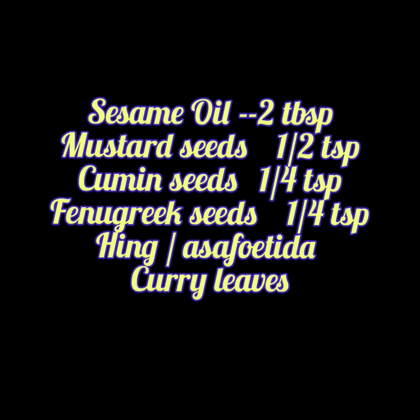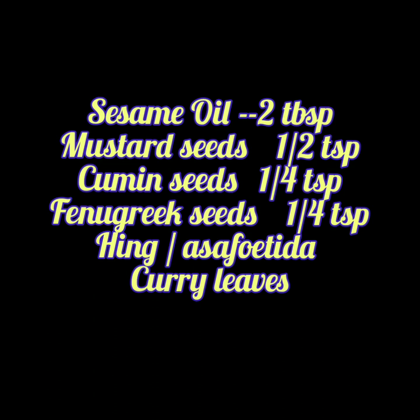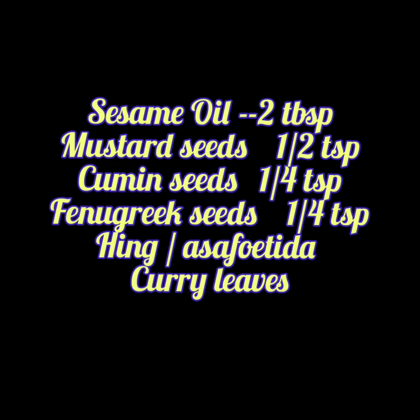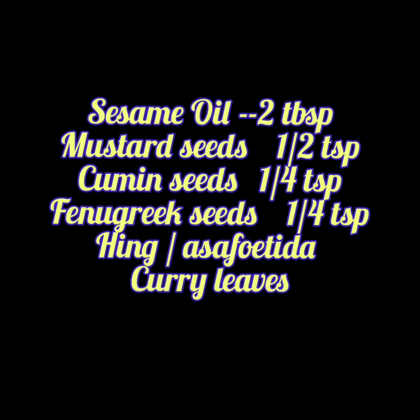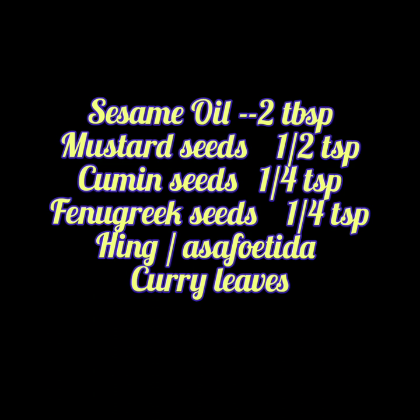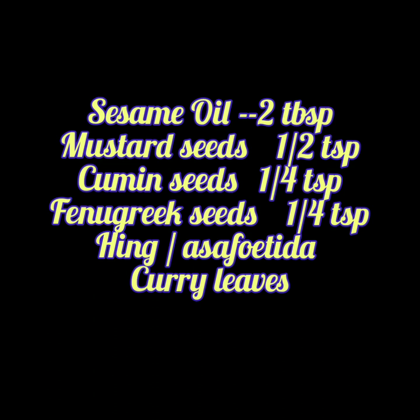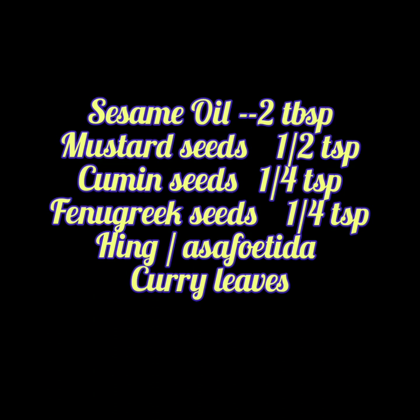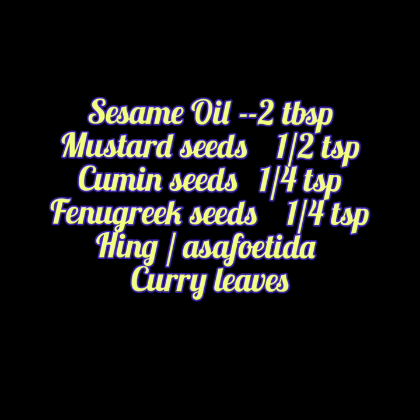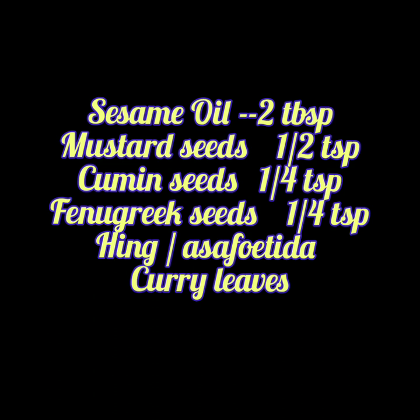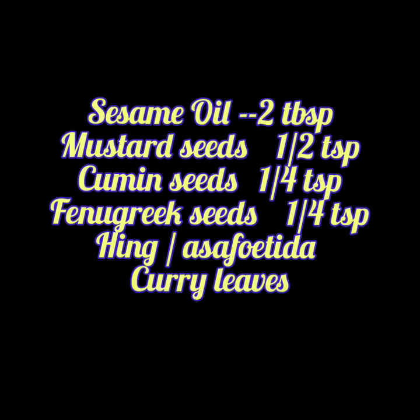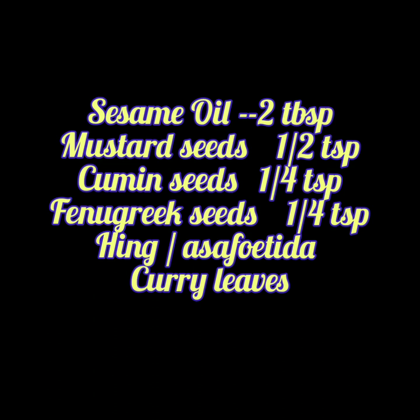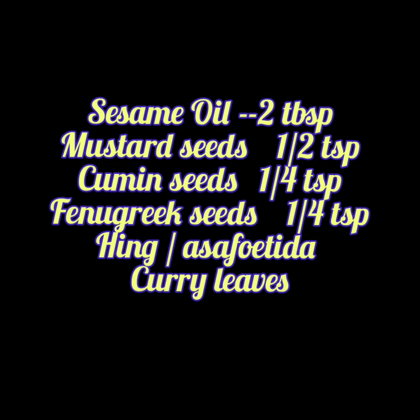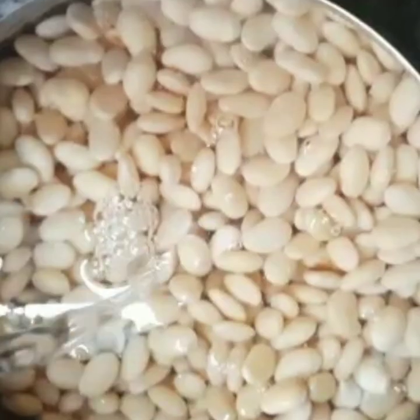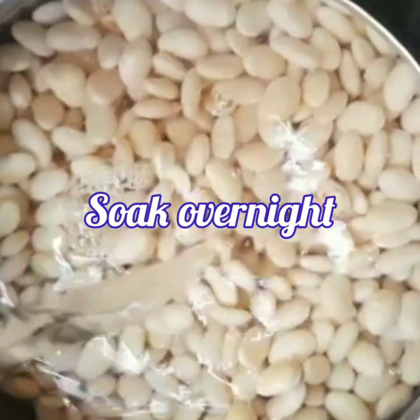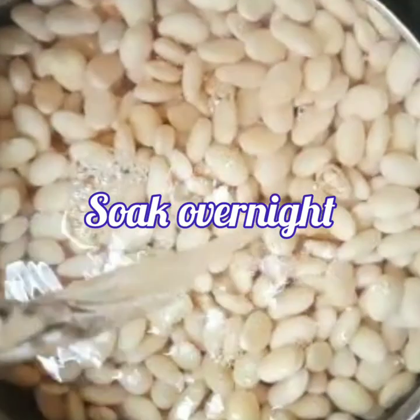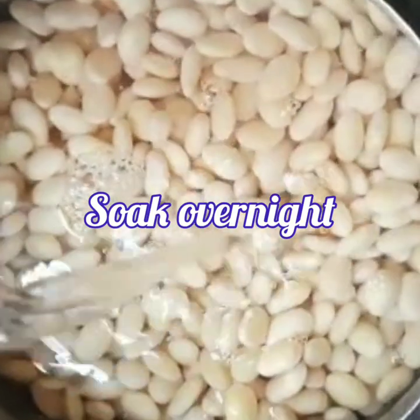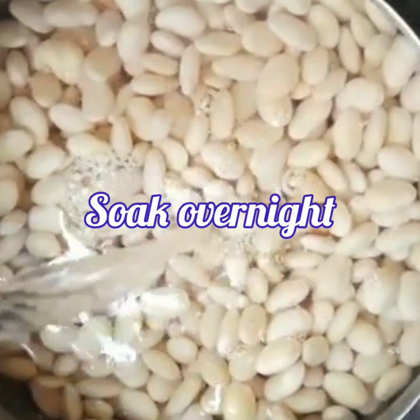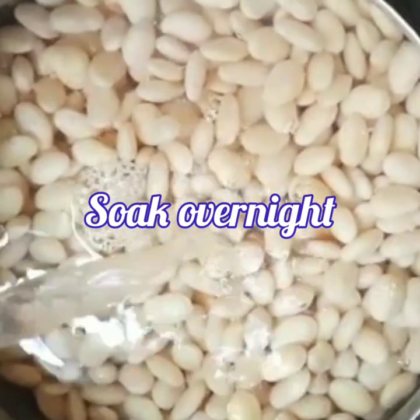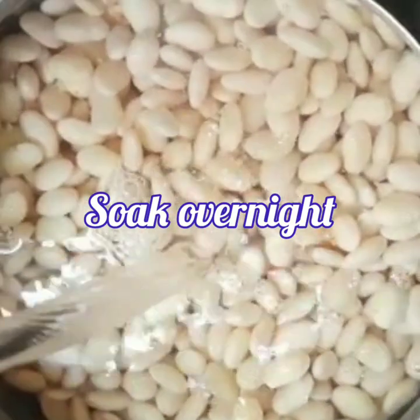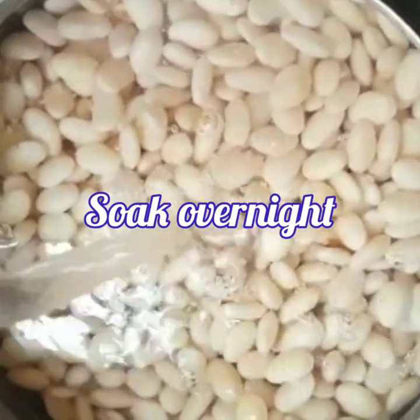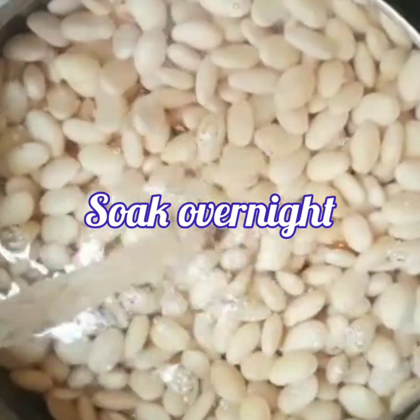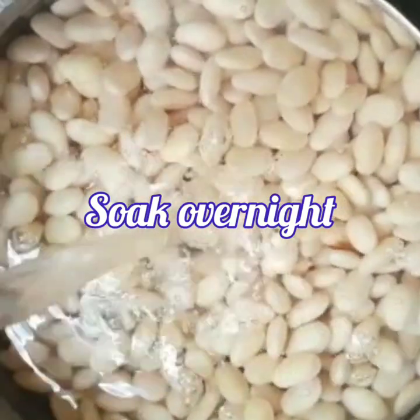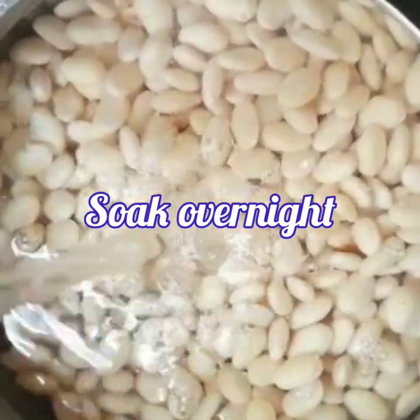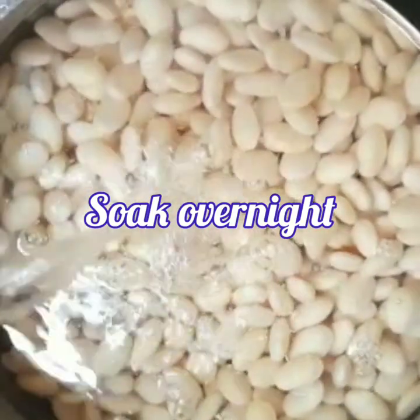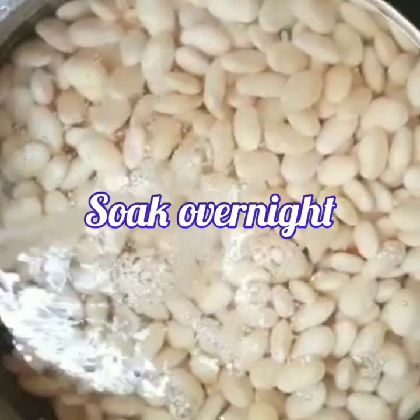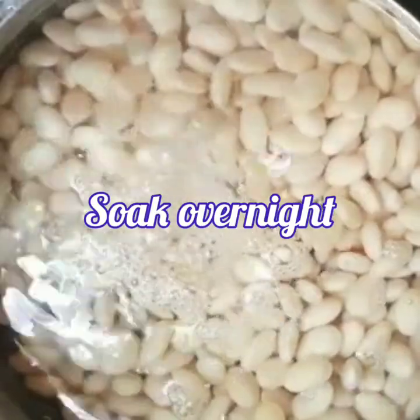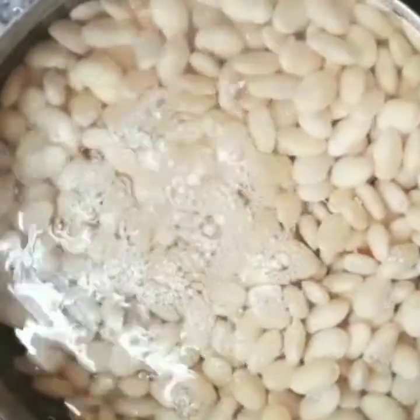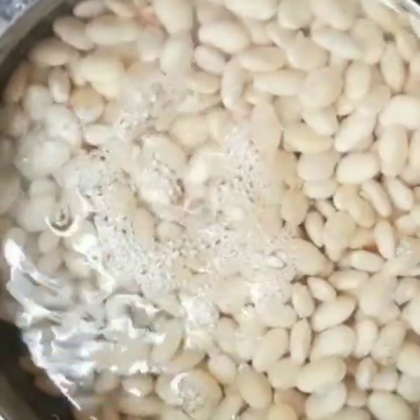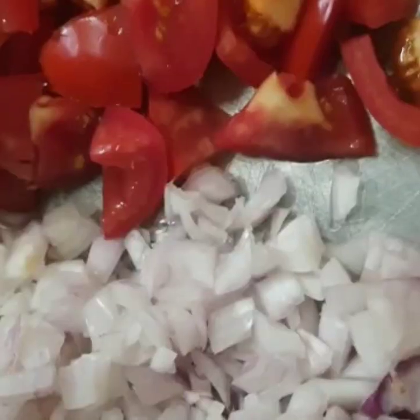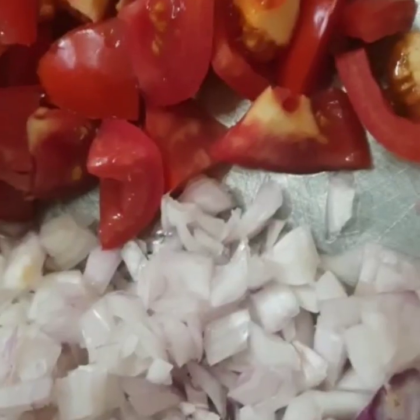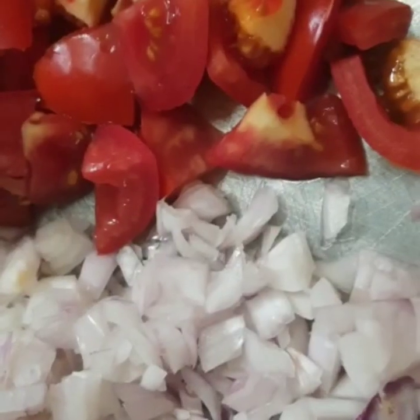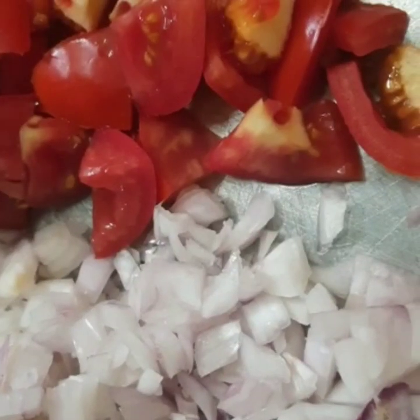Don't forget to take a screenshot. Soak the white bean in water overnight. Chop the veggies.